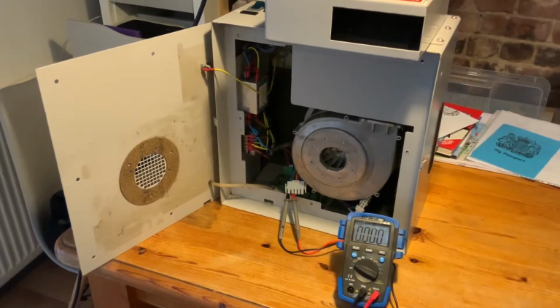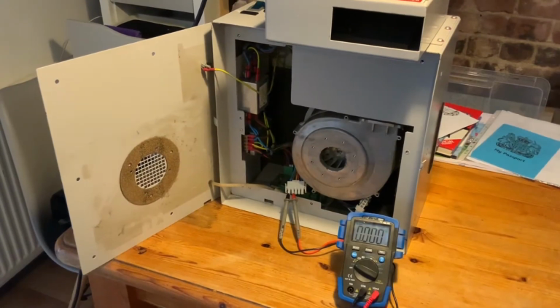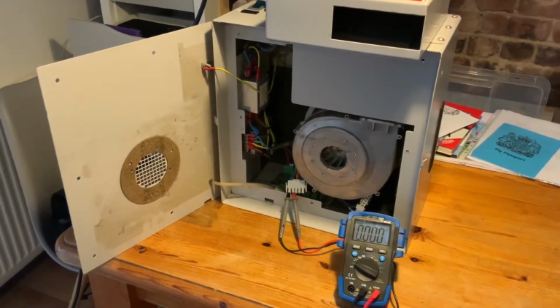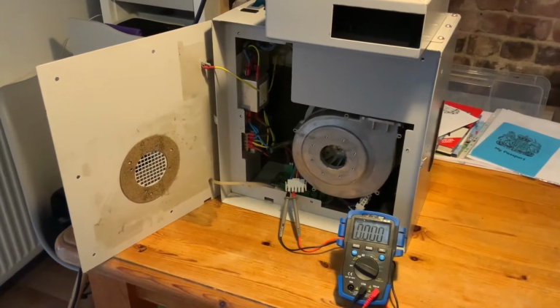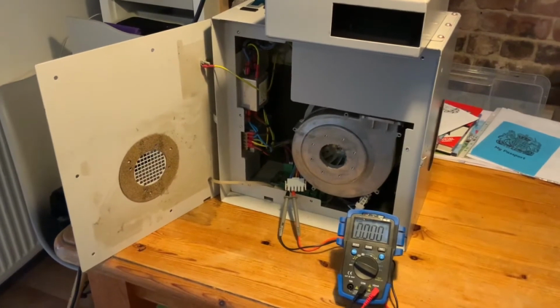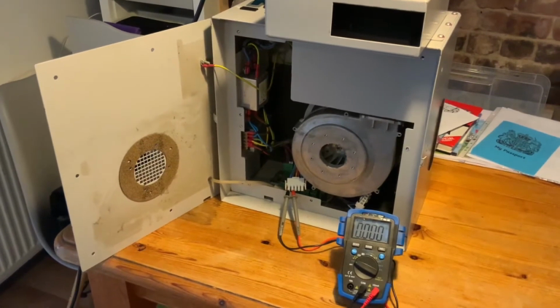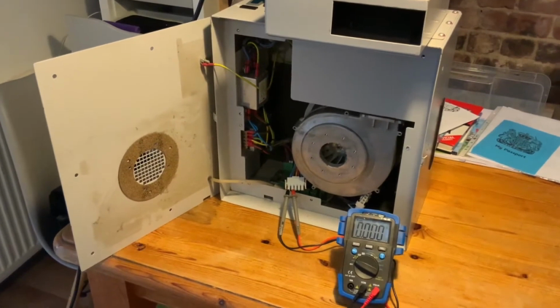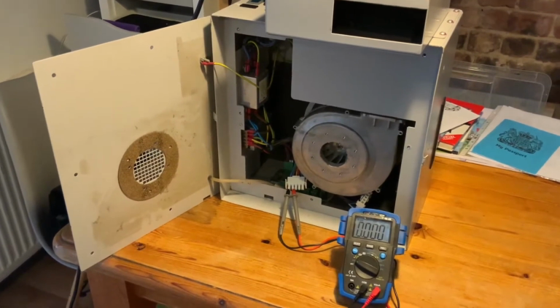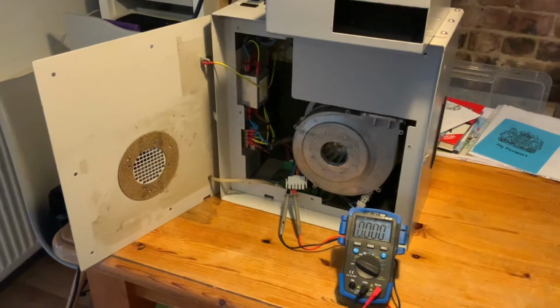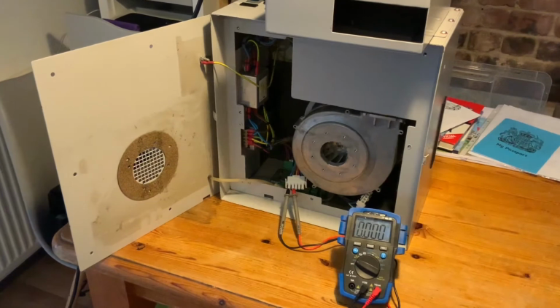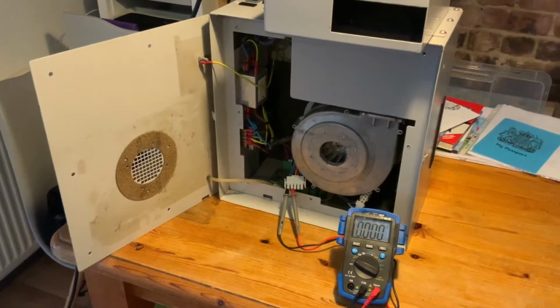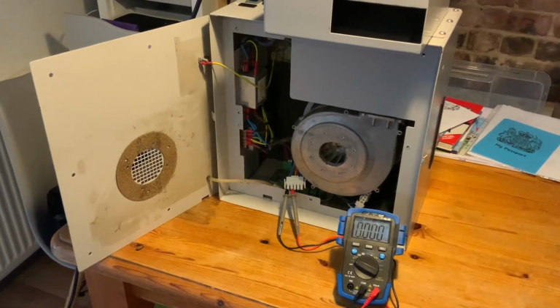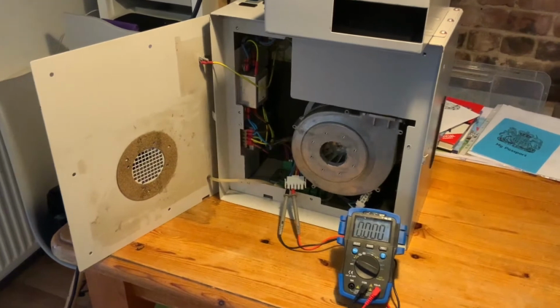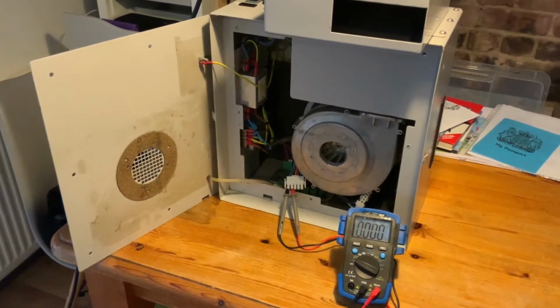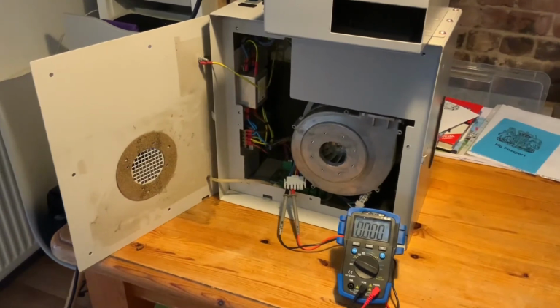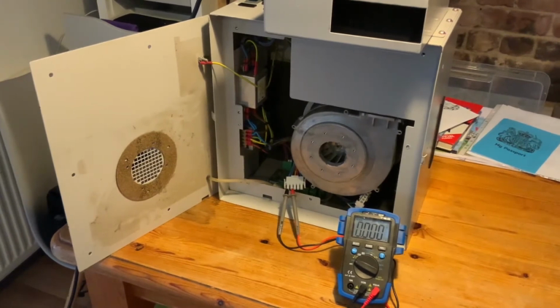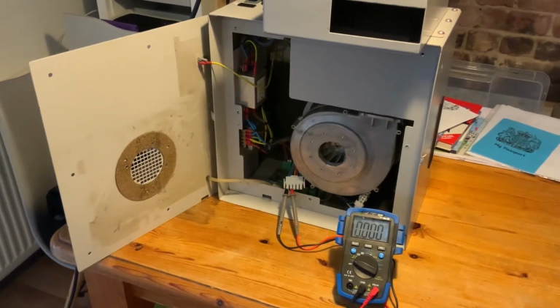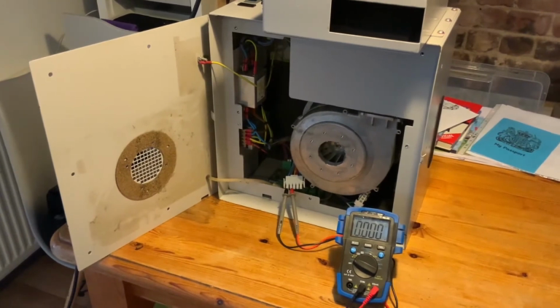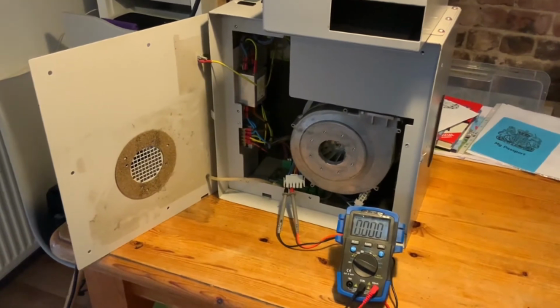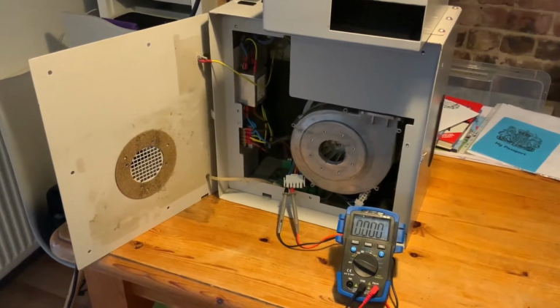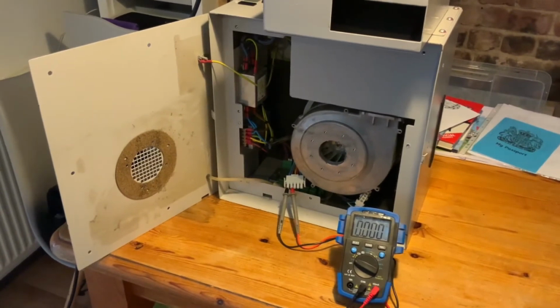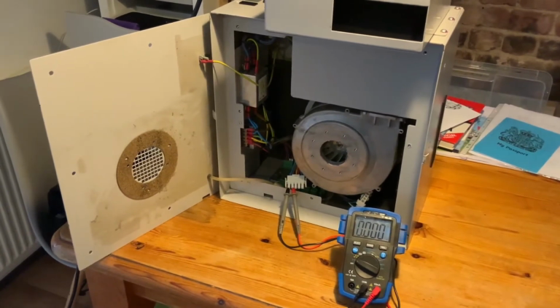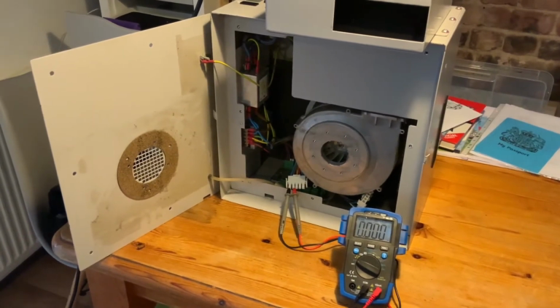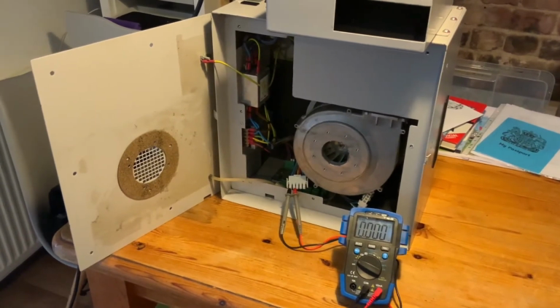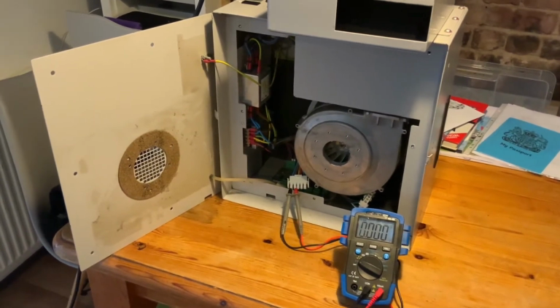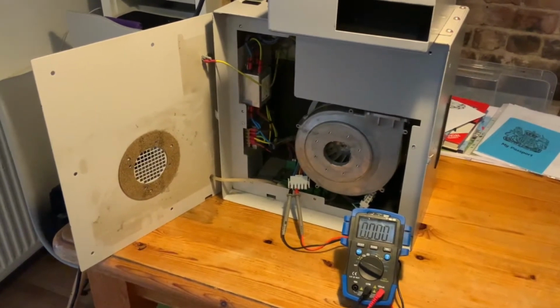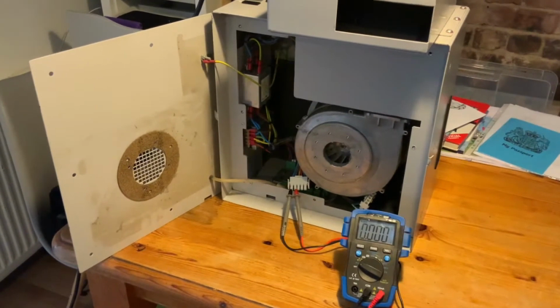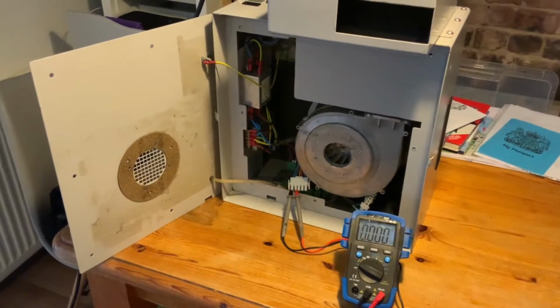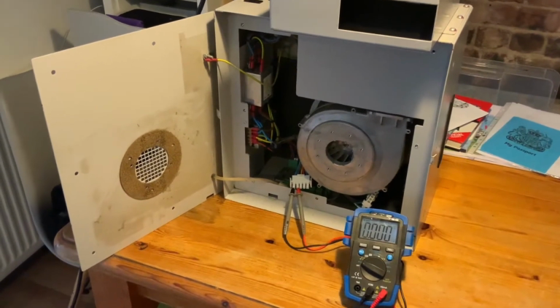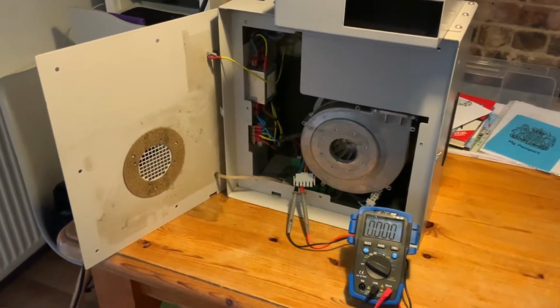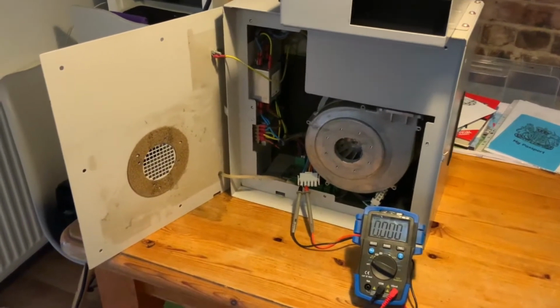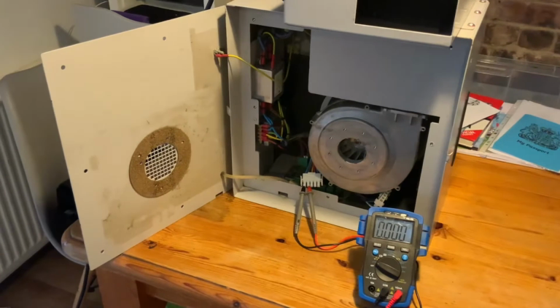Hello, Workshop Wednesday number three and another catastrophic fault. I'm having some bad luck at the moment.